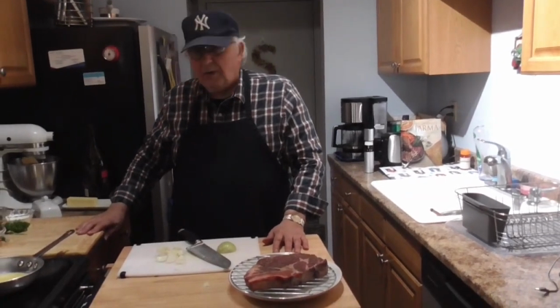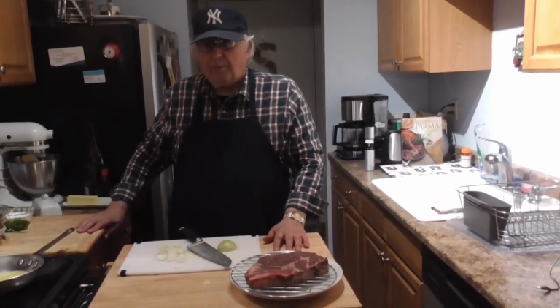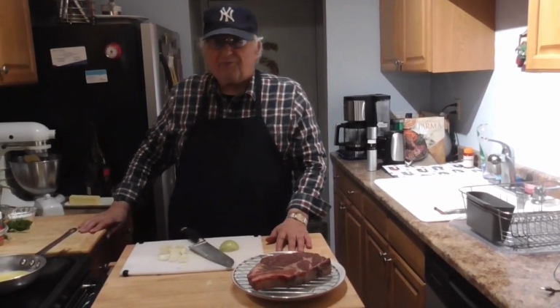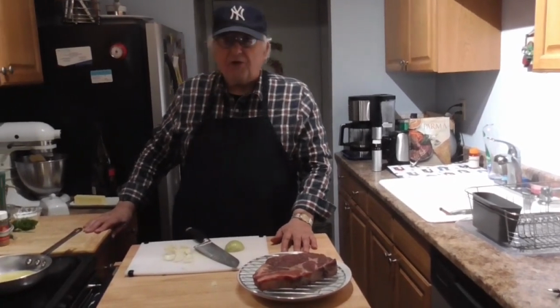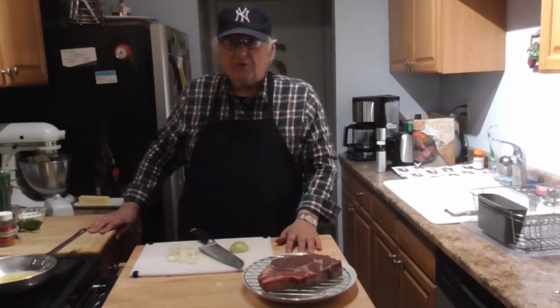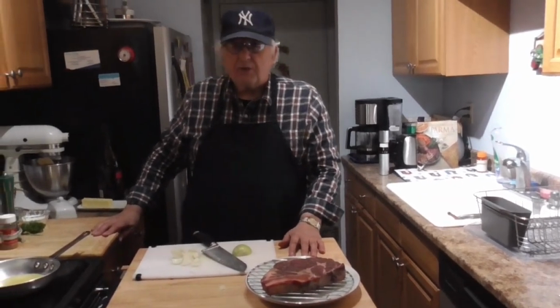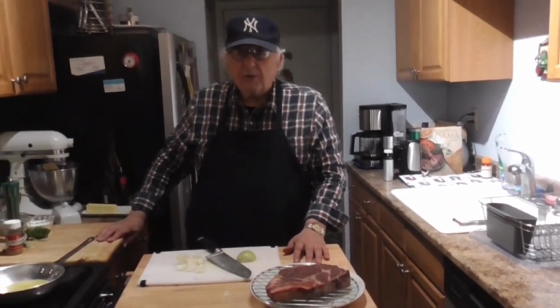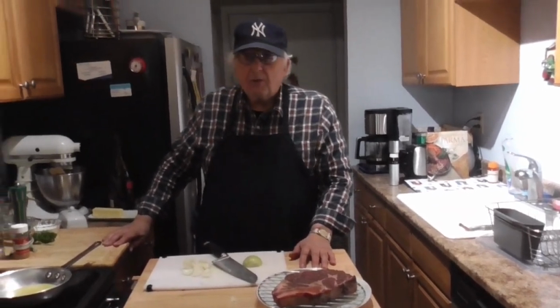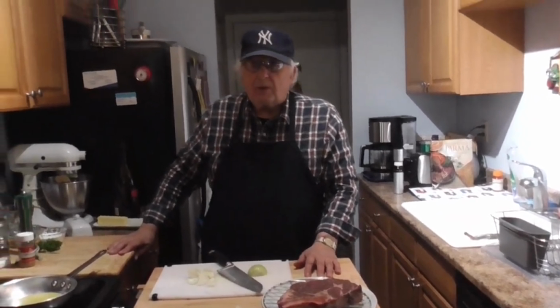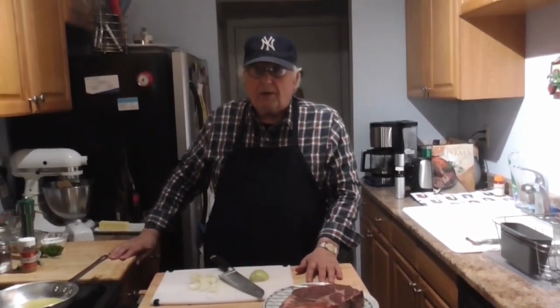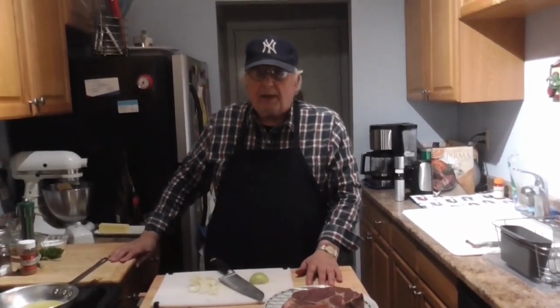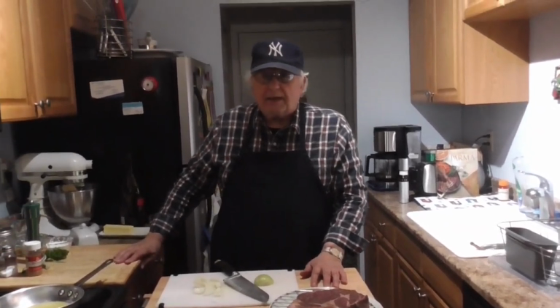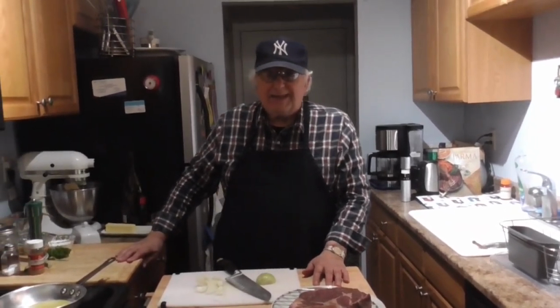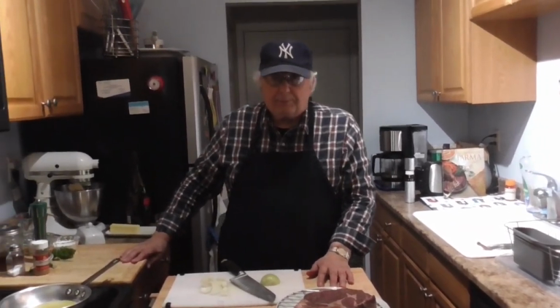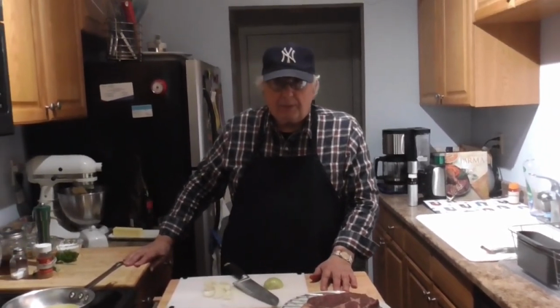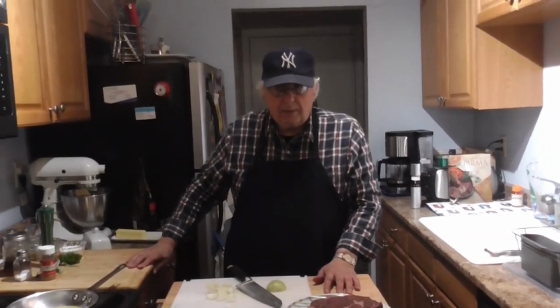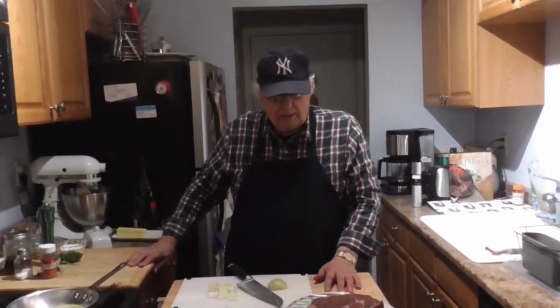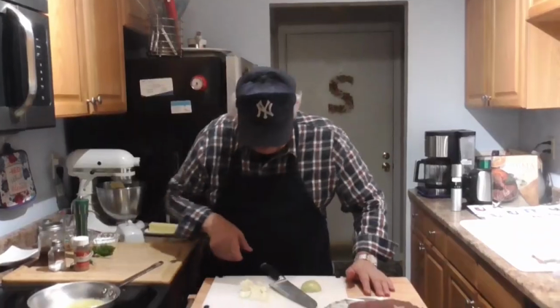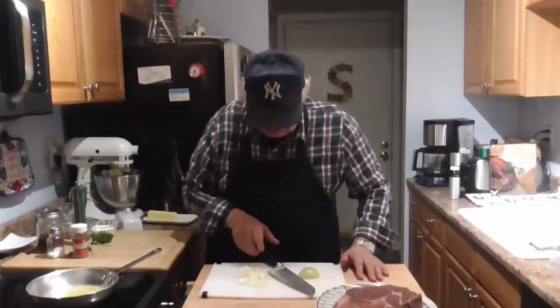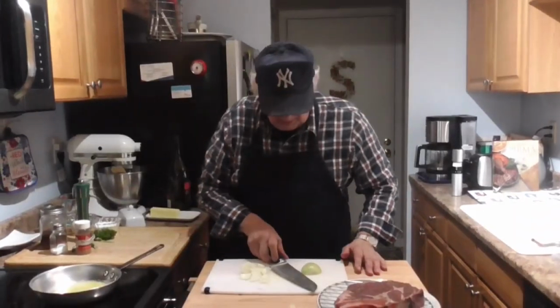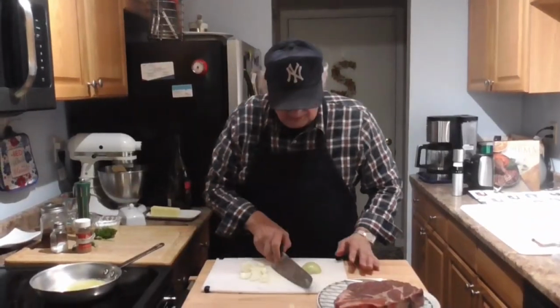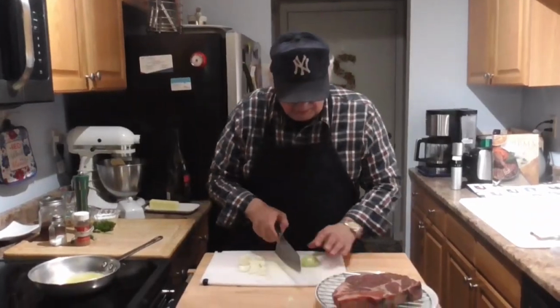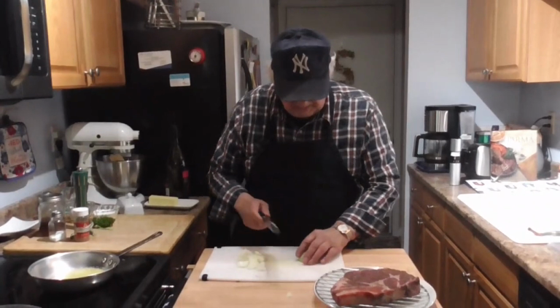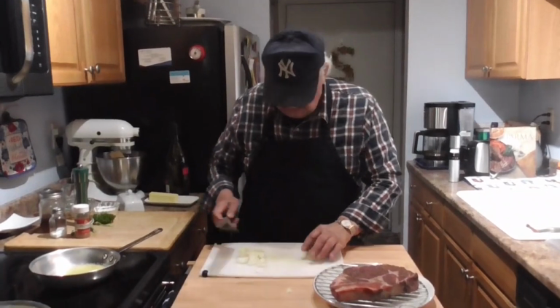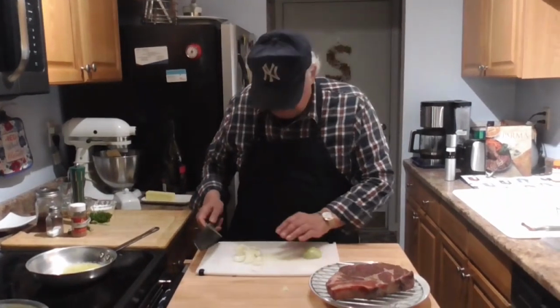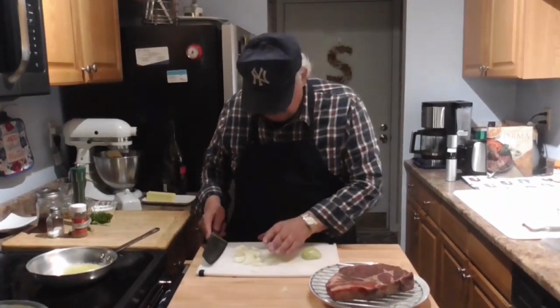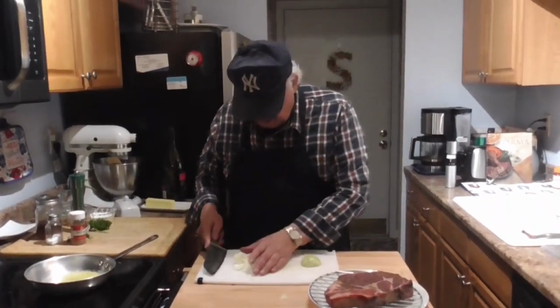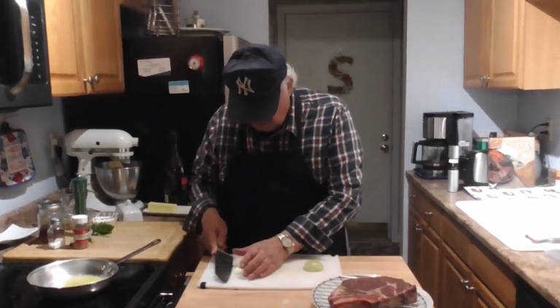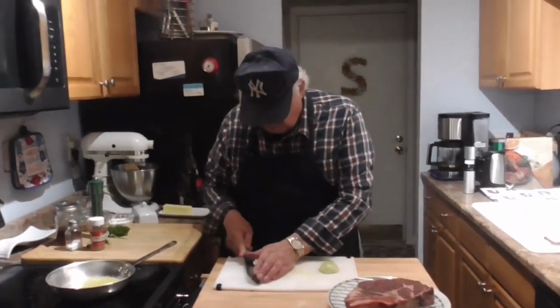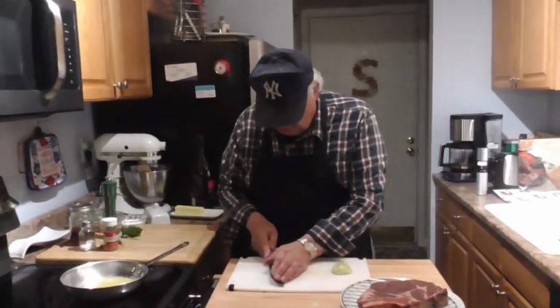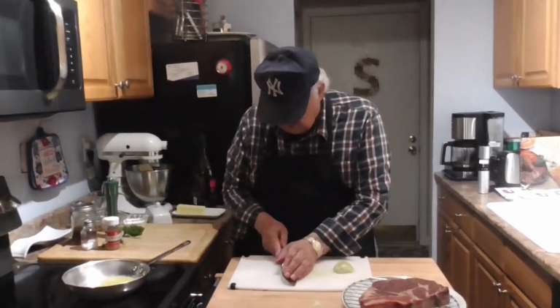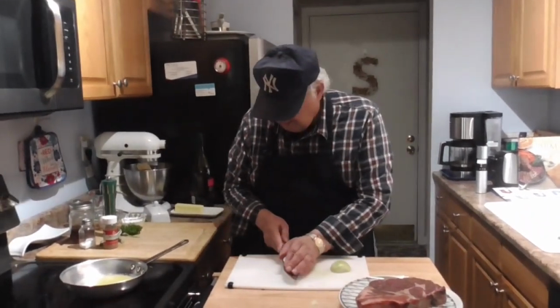But first we're going to make a dip — a red wine dip.